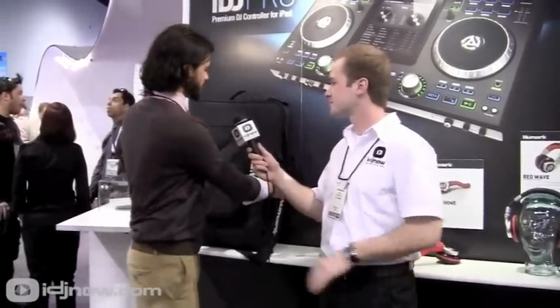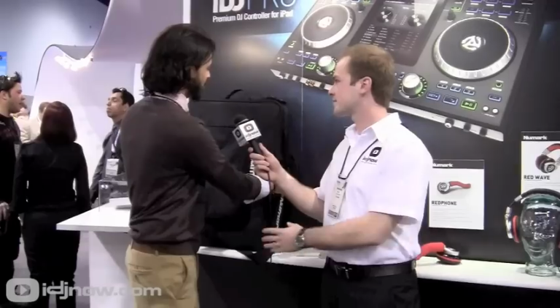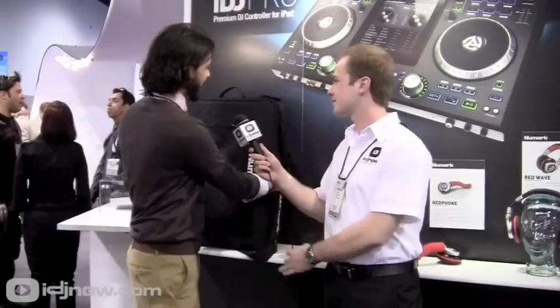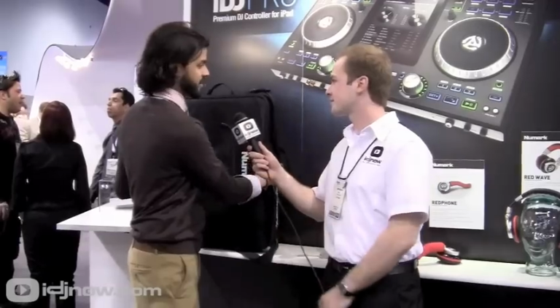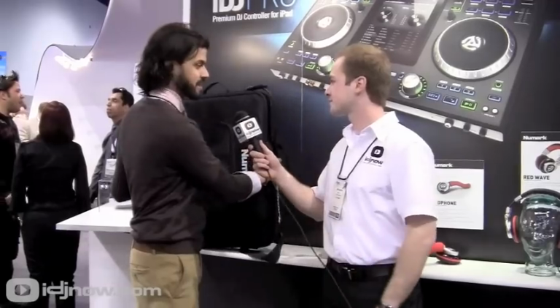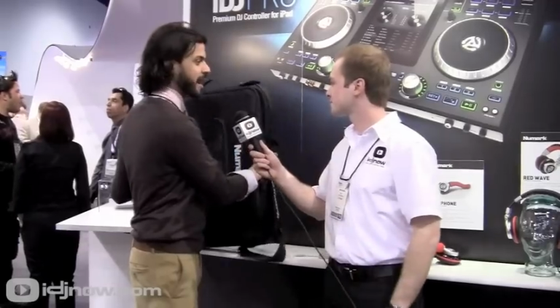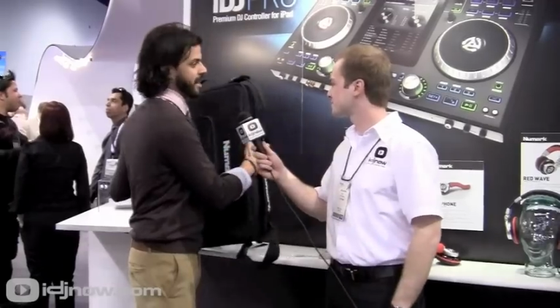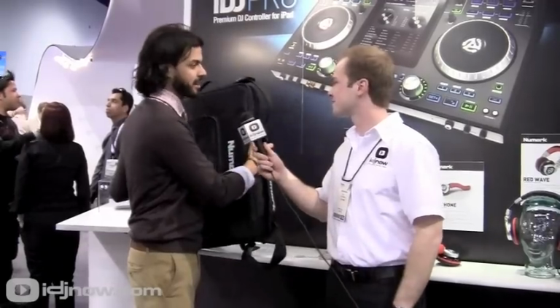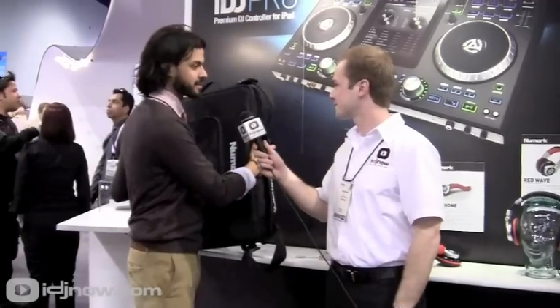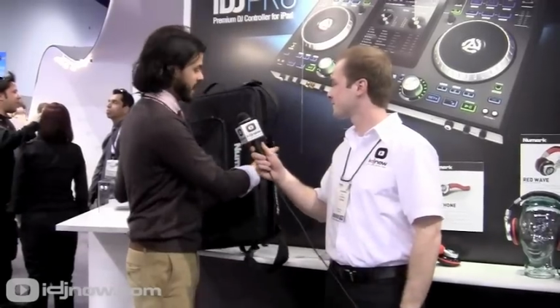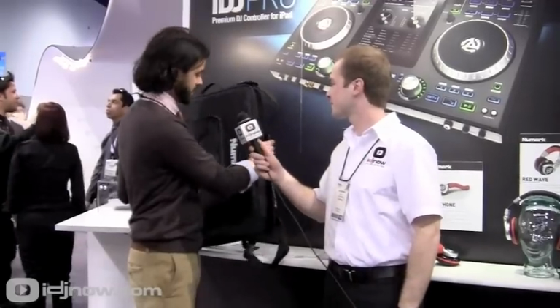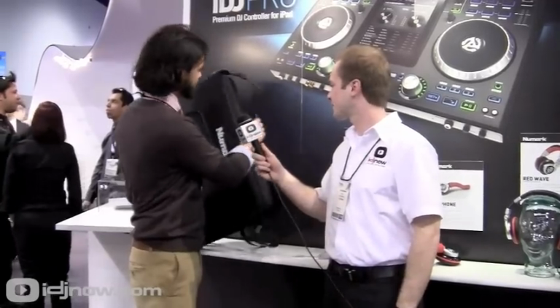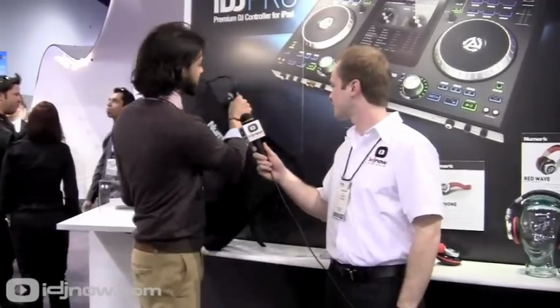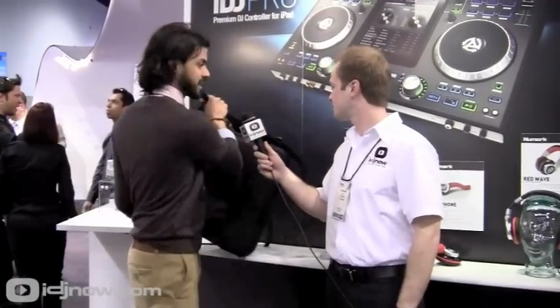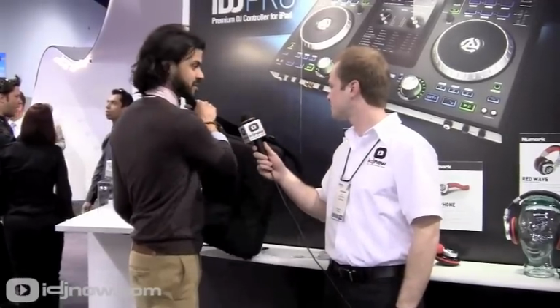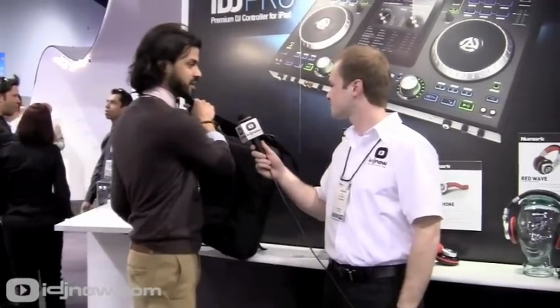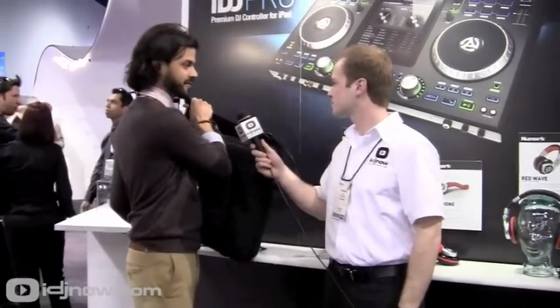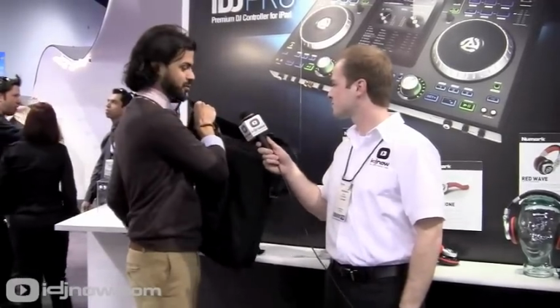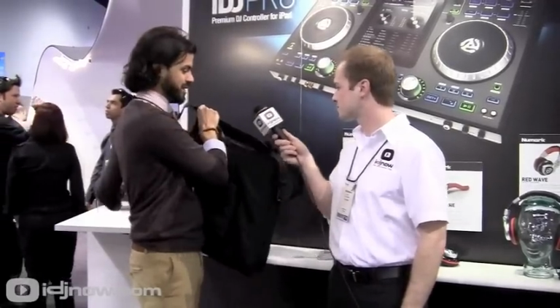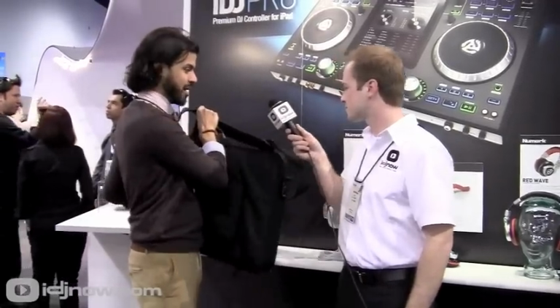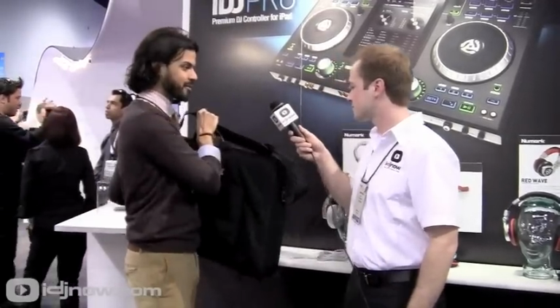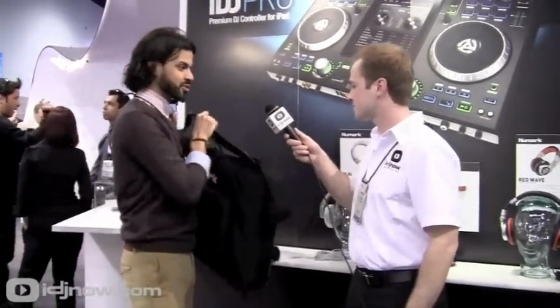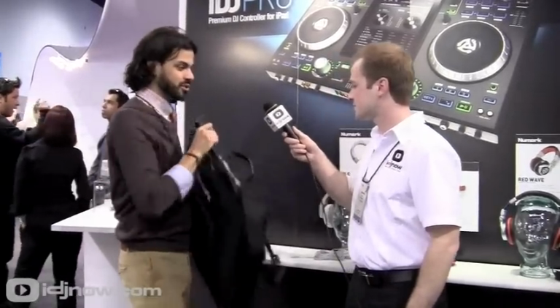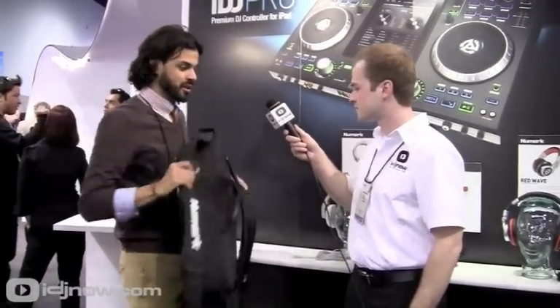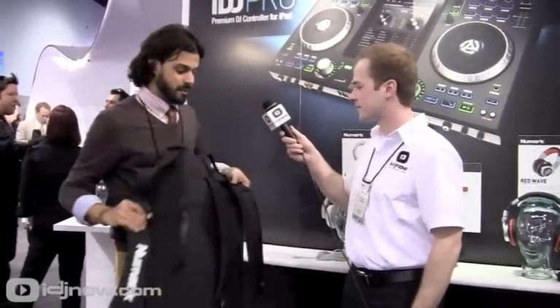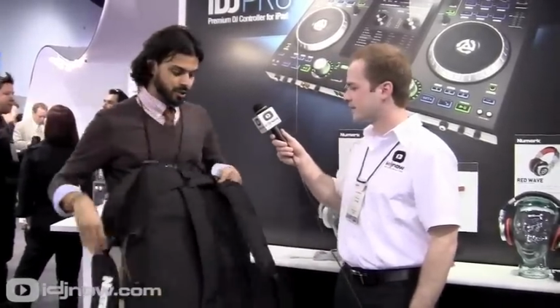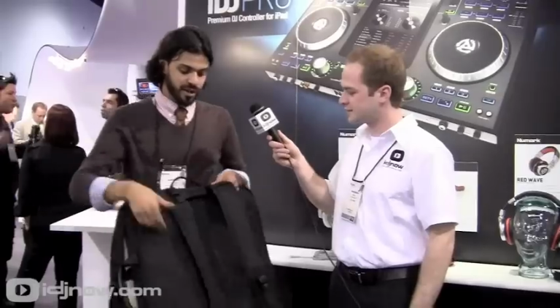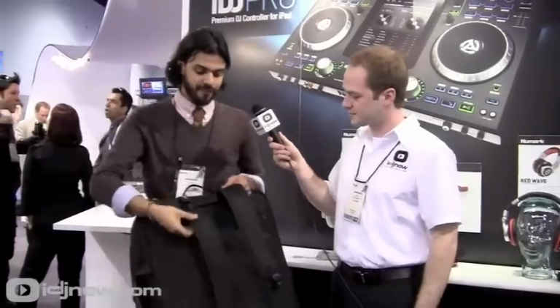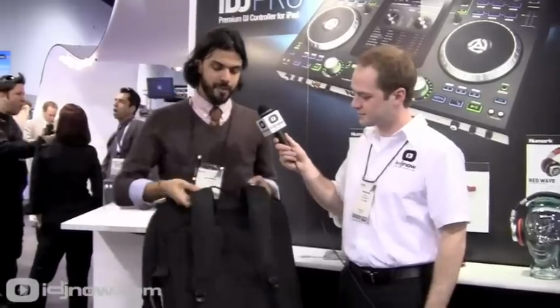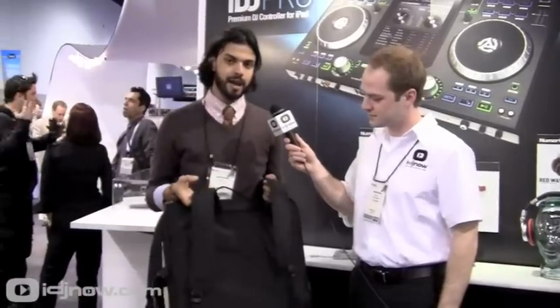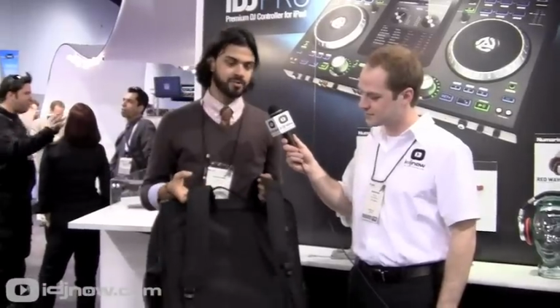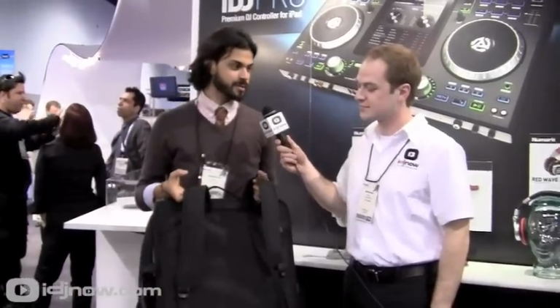What we have here is a backpack case. You can take it as a suitcase, of course, or strap it over your shoulder, but you also have backpack straps.